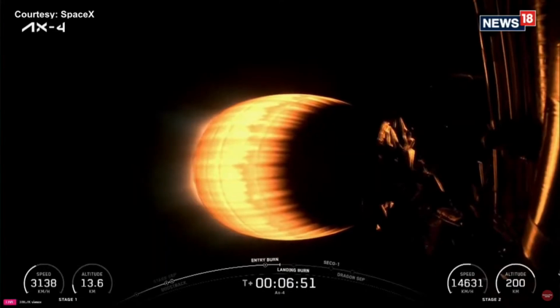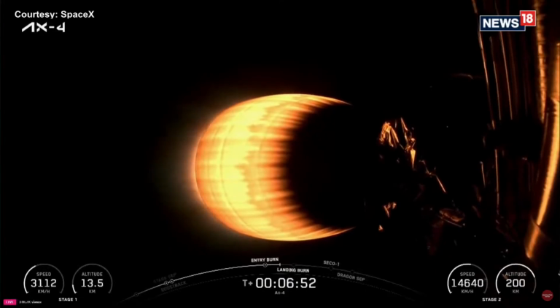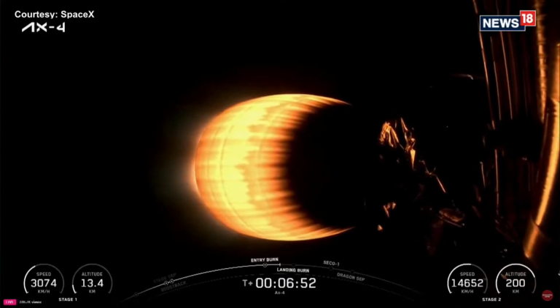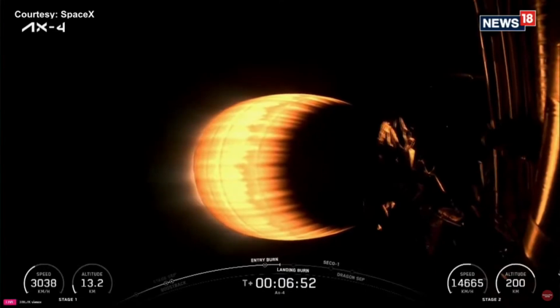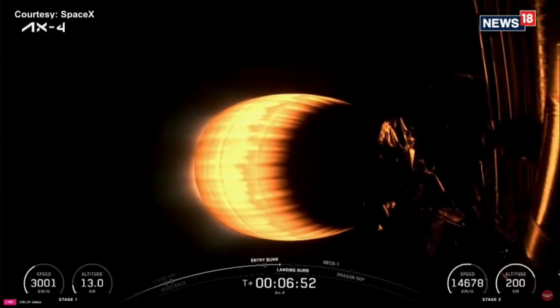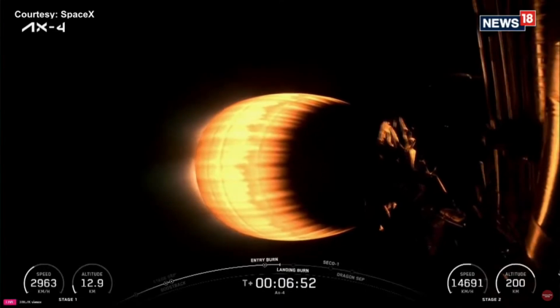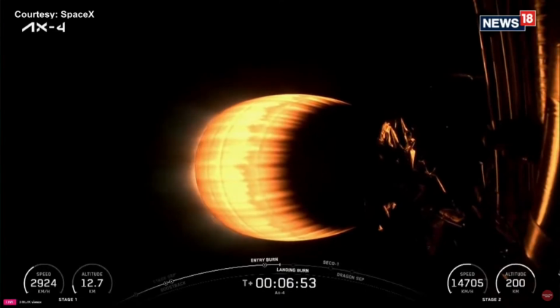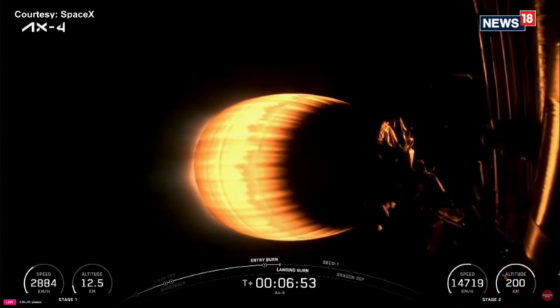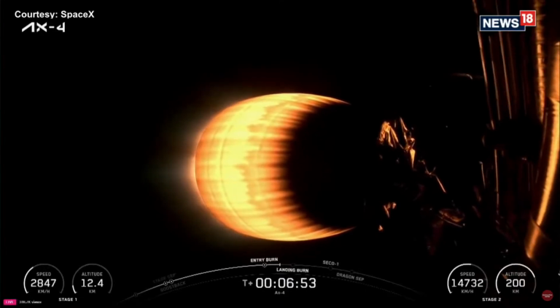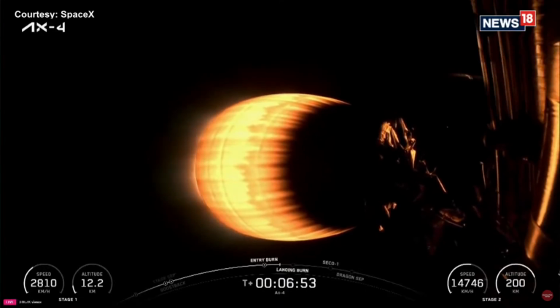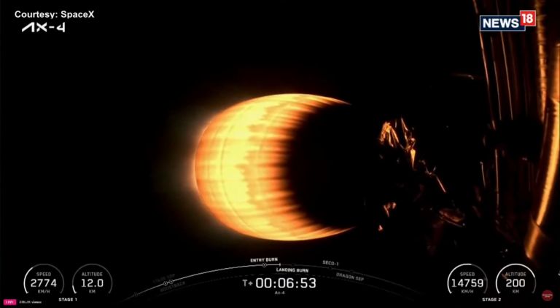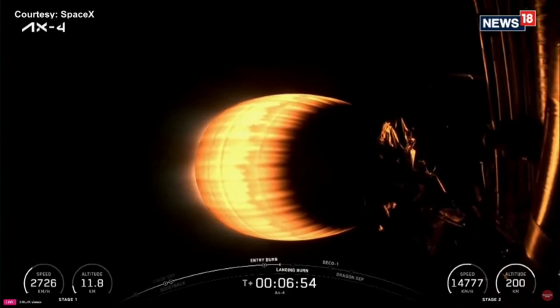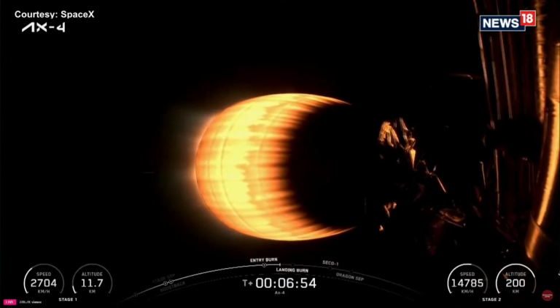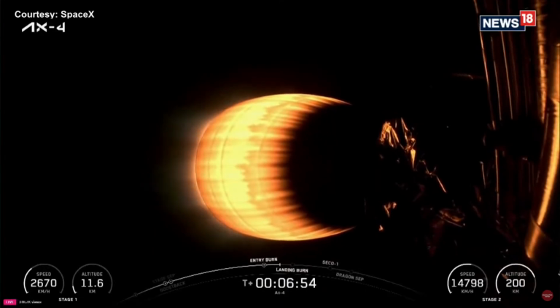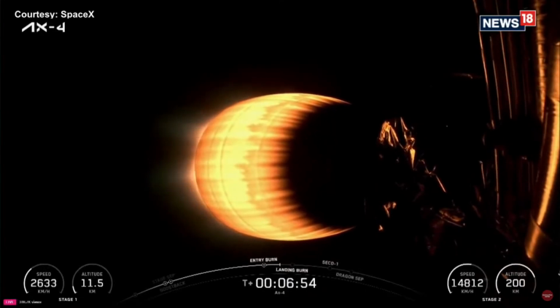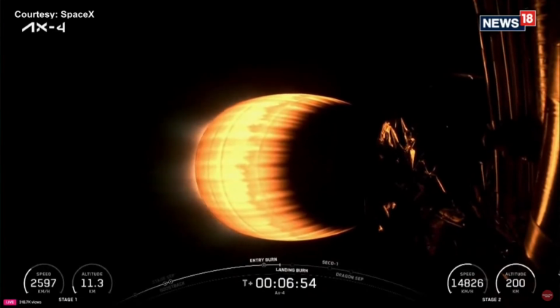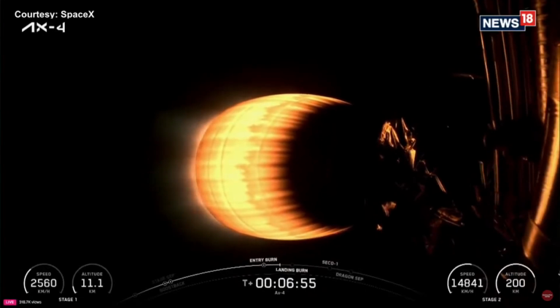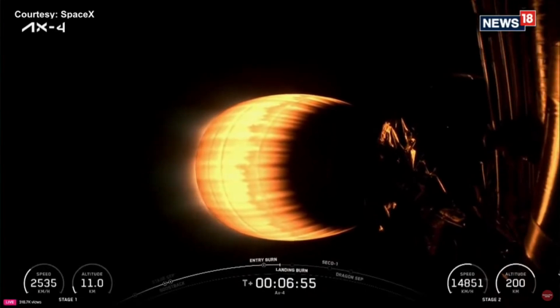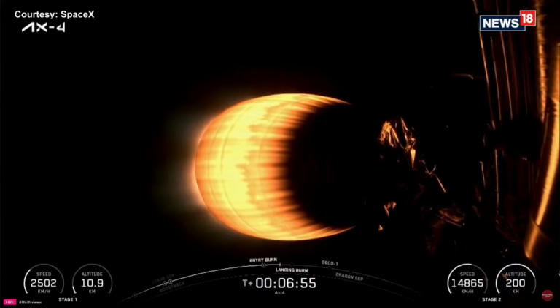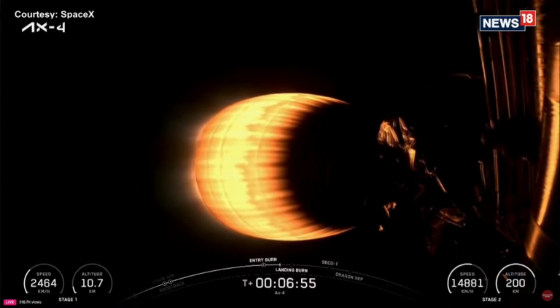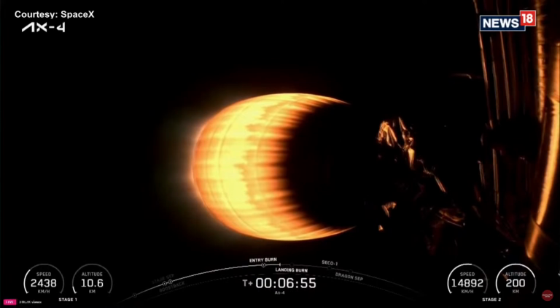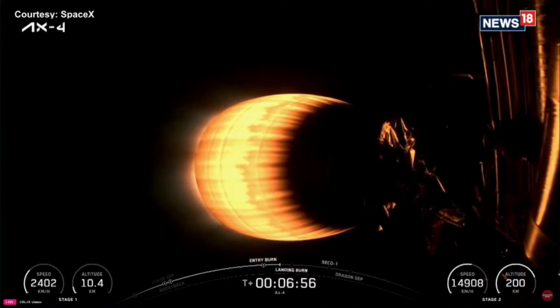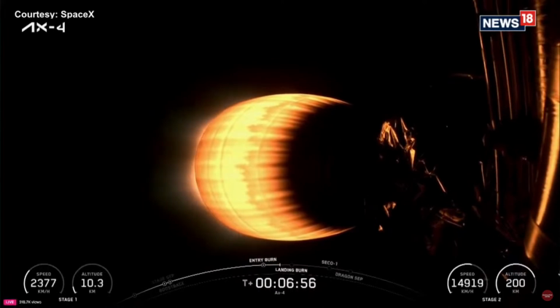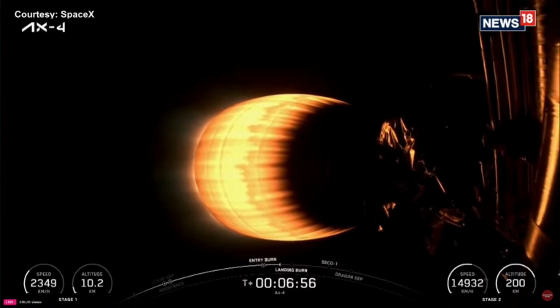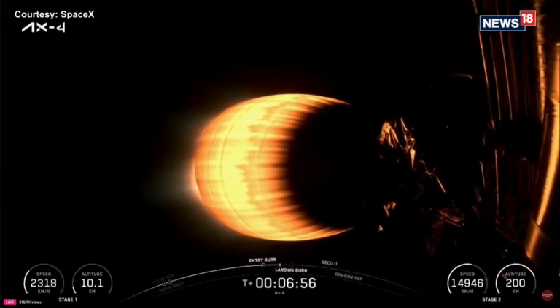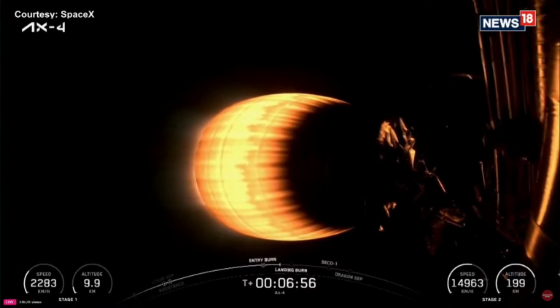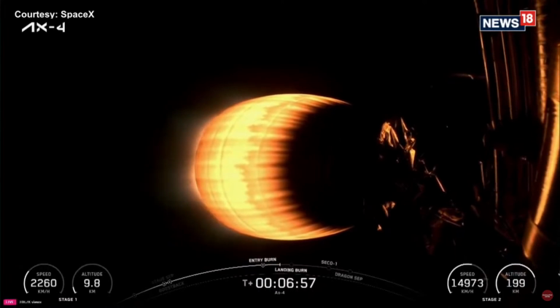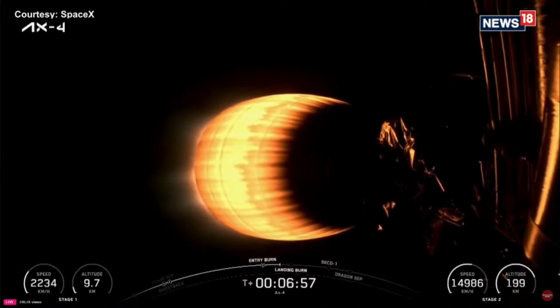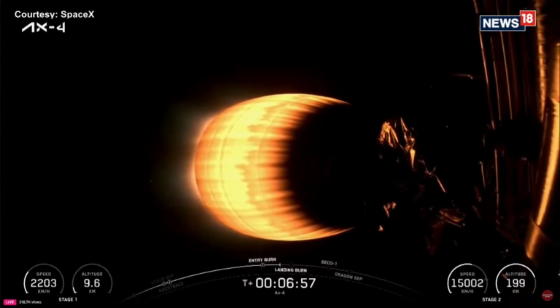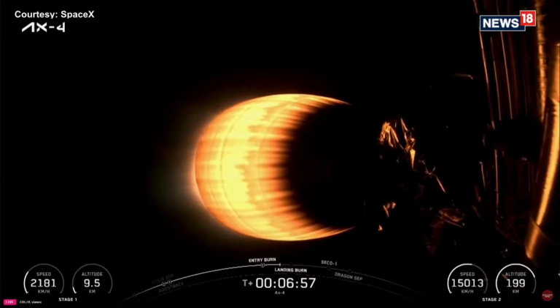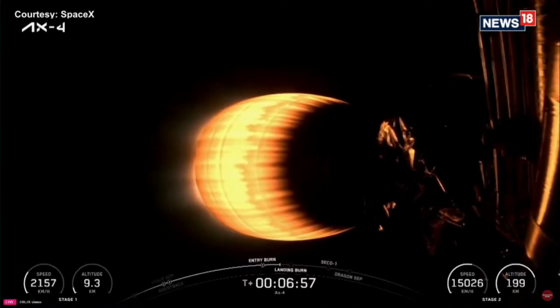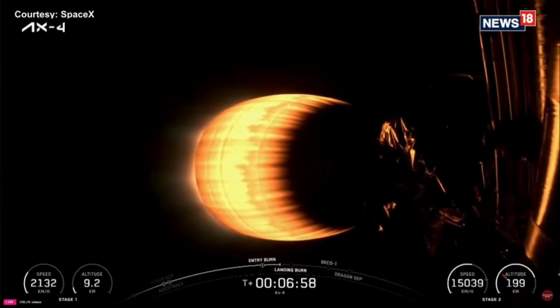Dragon, SpaceX, nominal trajectory. Again, things we'd love to hear. Stage 1, F2, SOC. Nominal — things we continue to monitor as we track the booster back toward the landing zone.